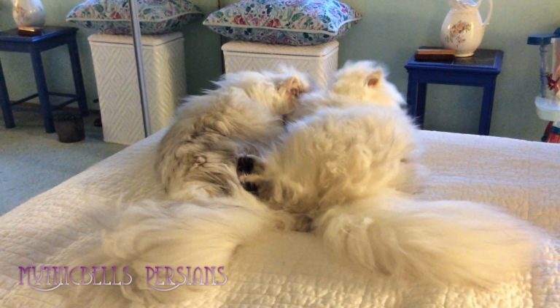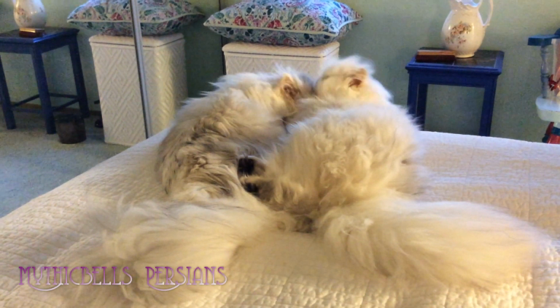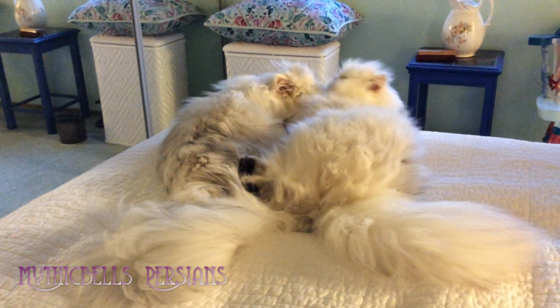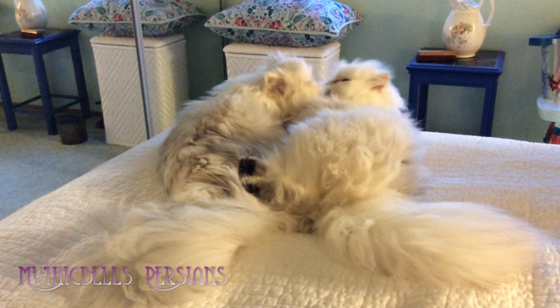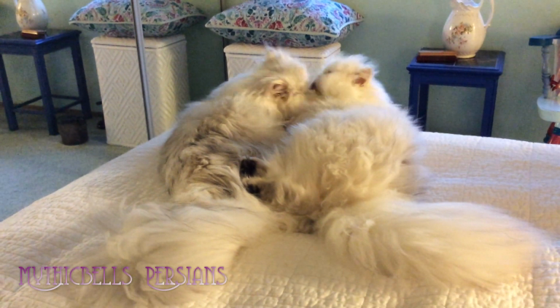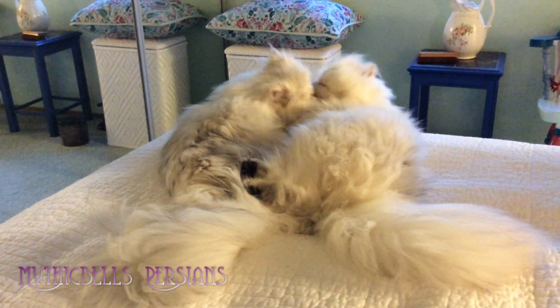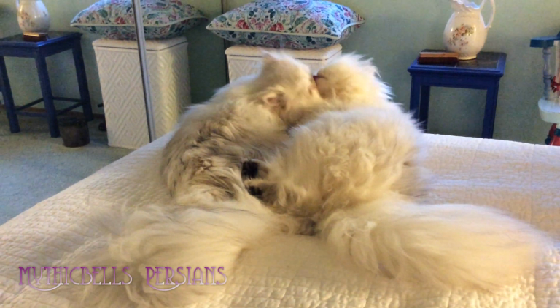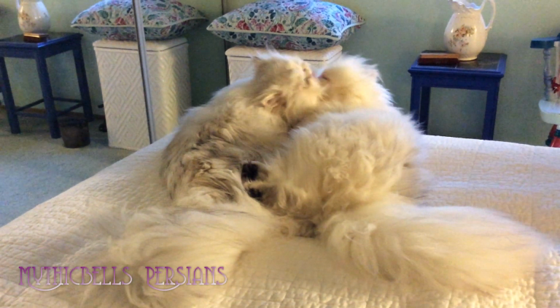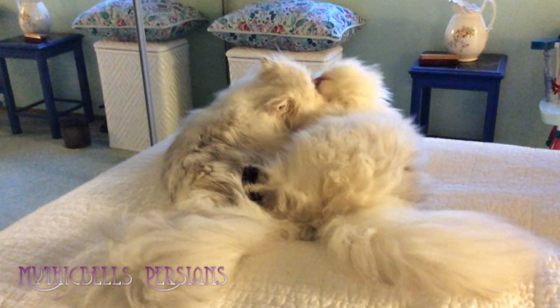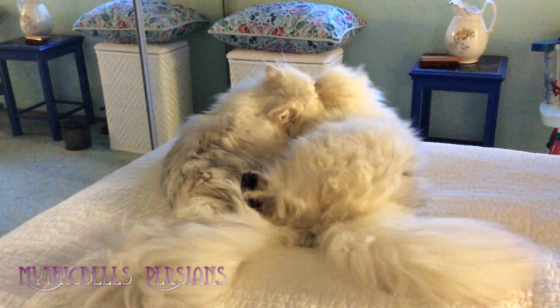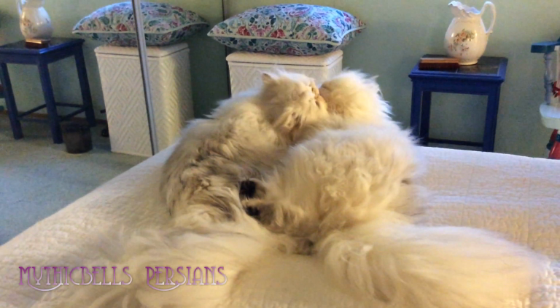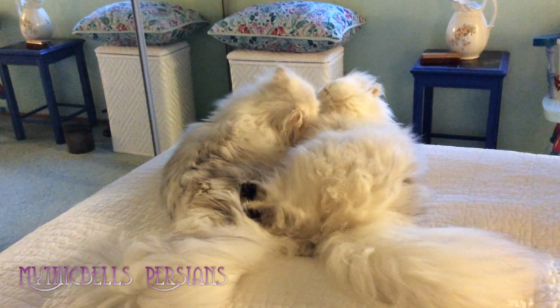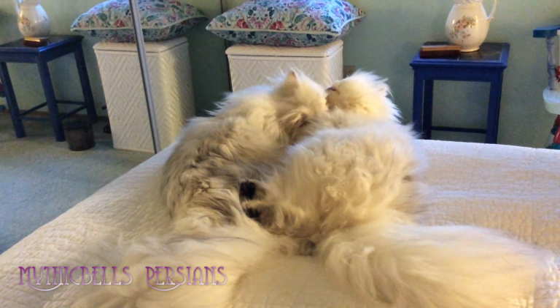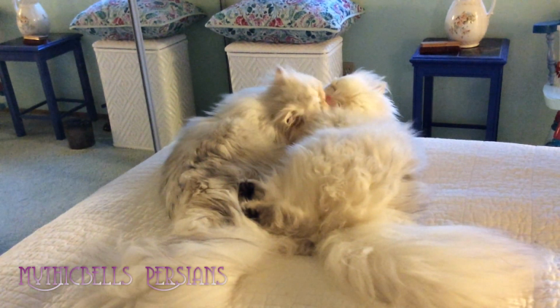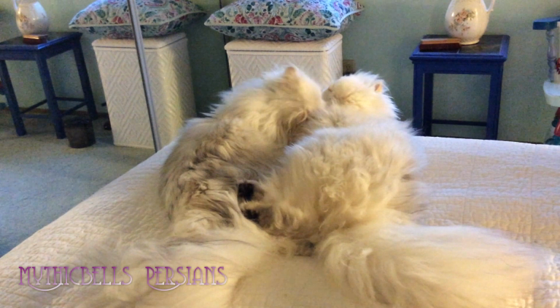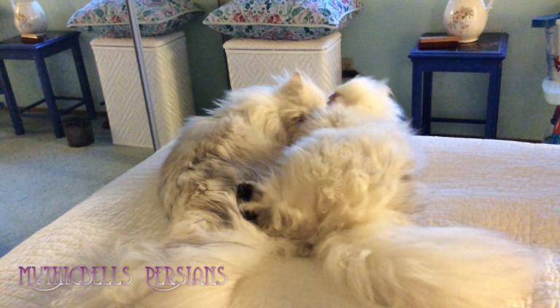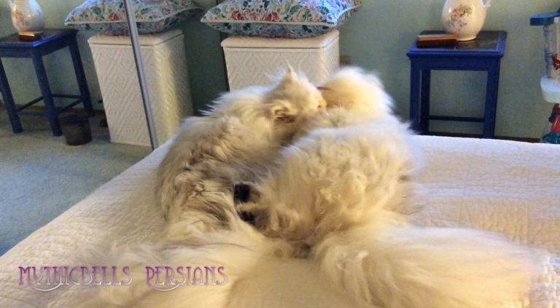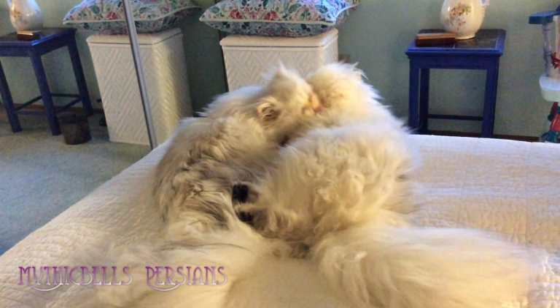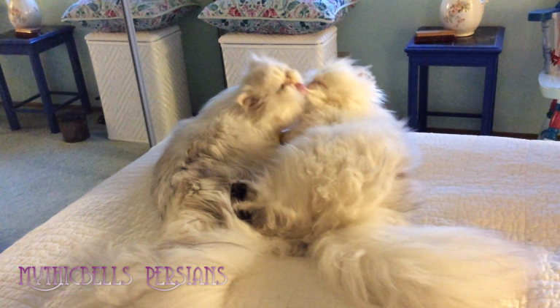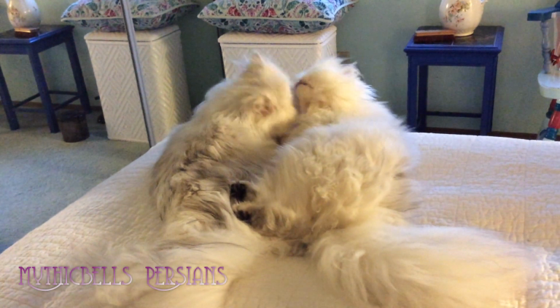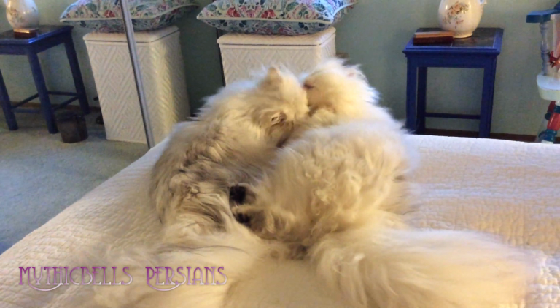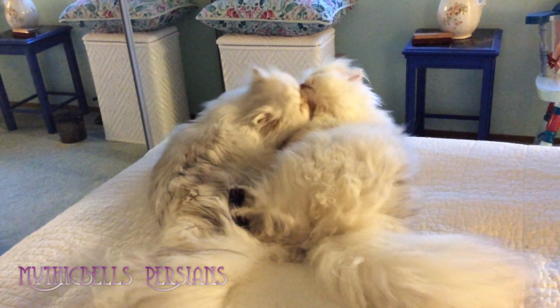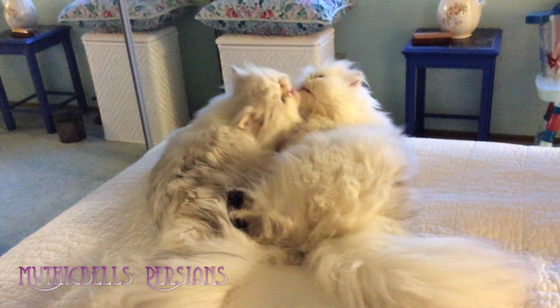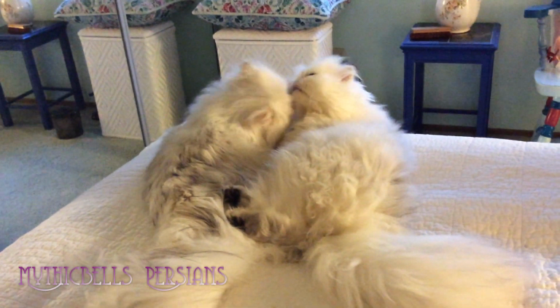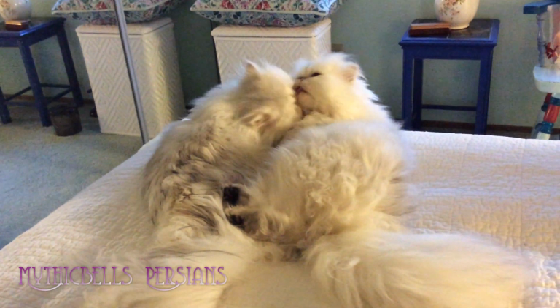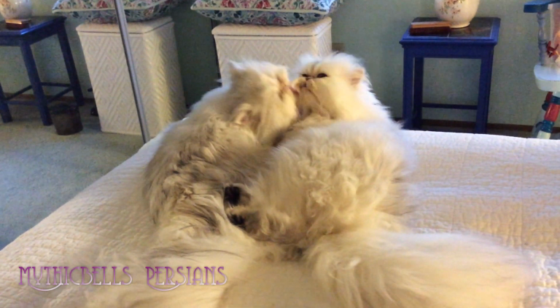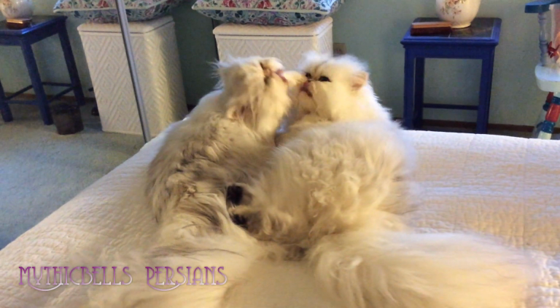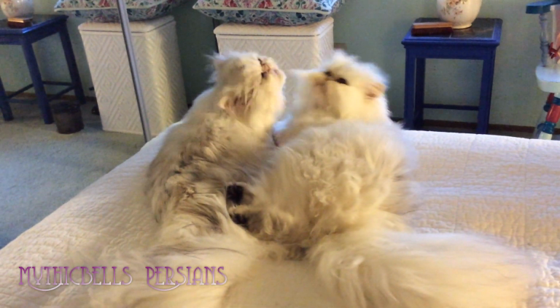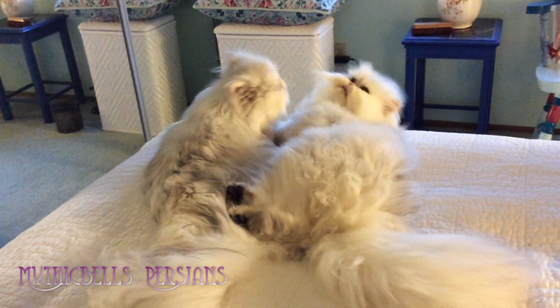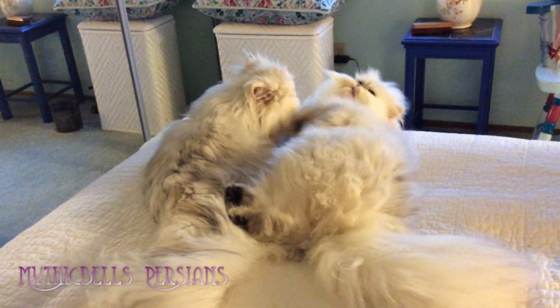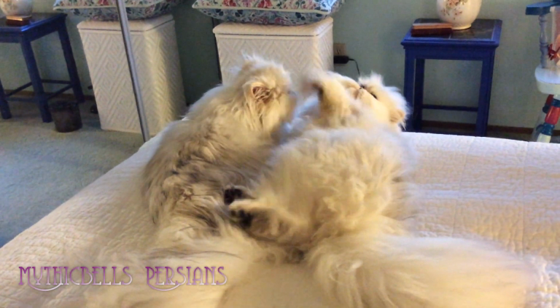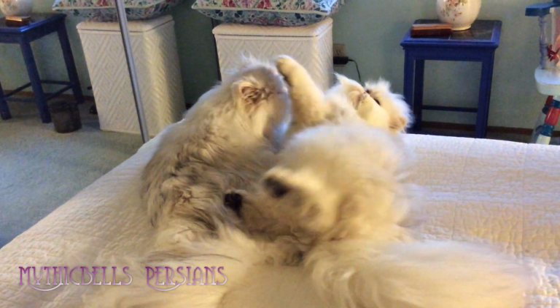I'm not going to get them to look at me. Krakatoa on the left, Sitka on the right.